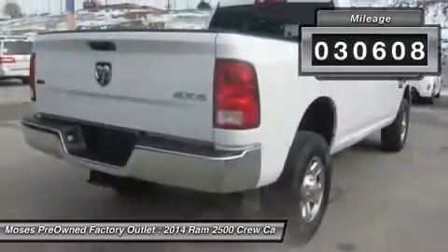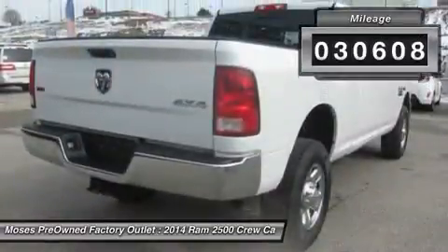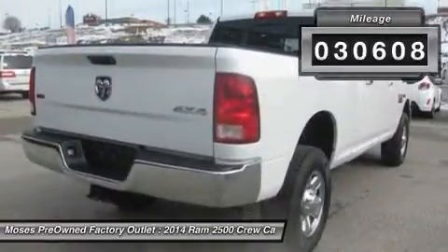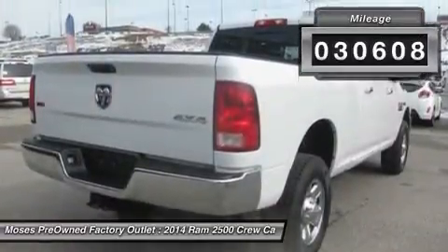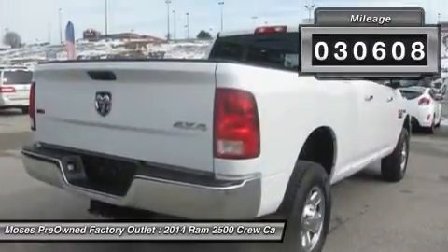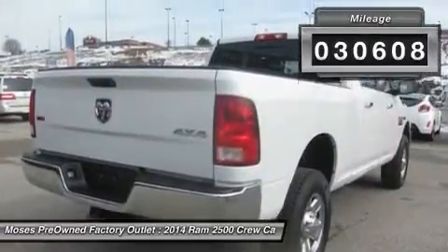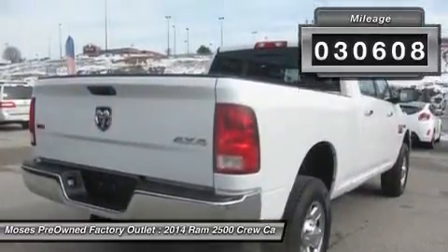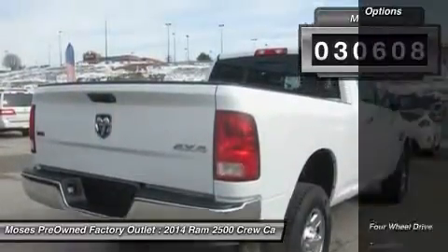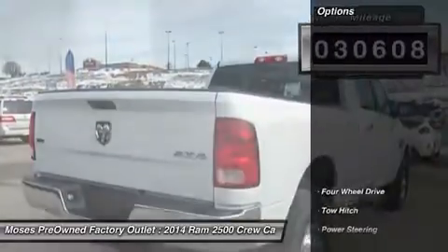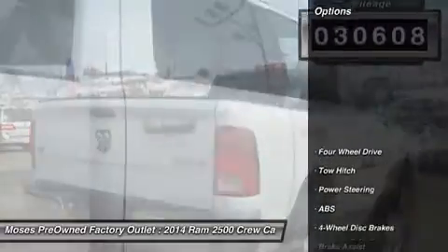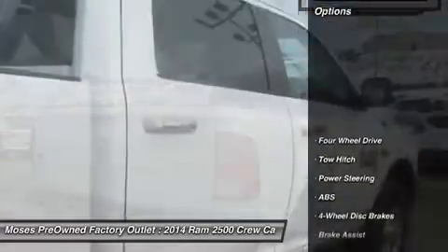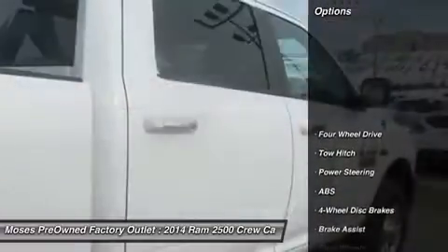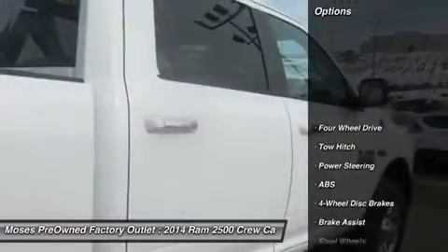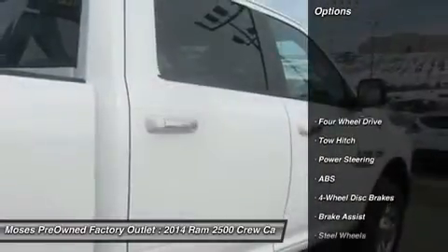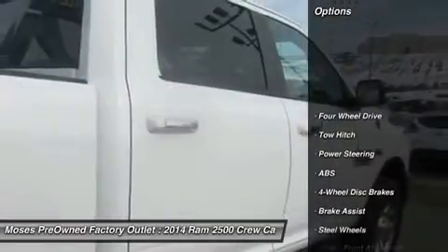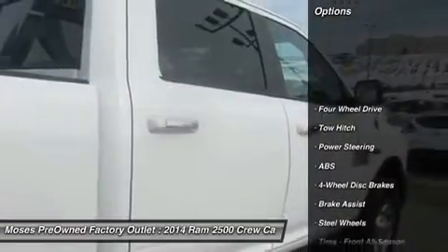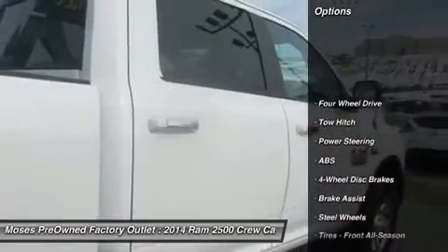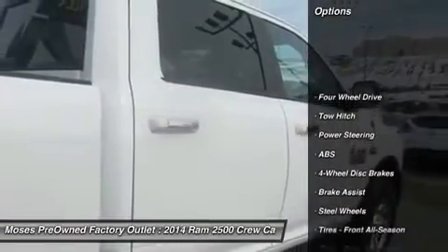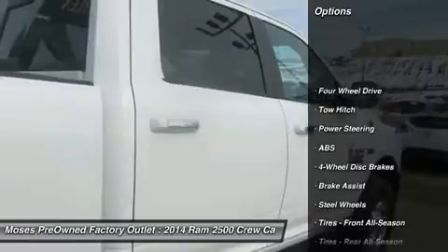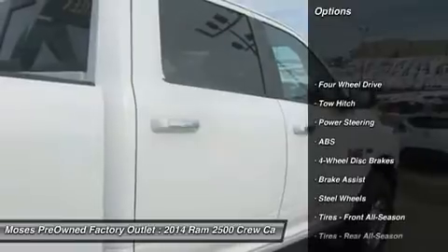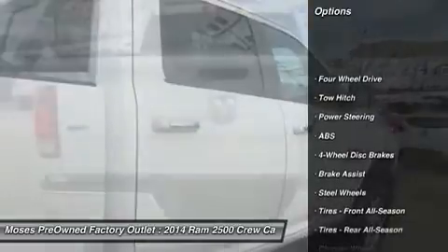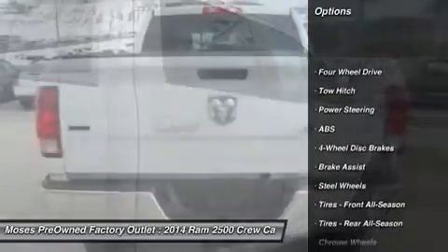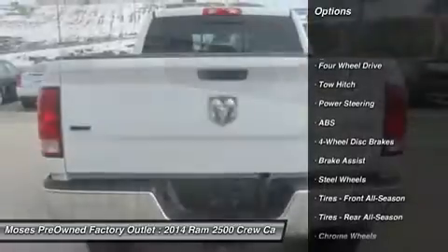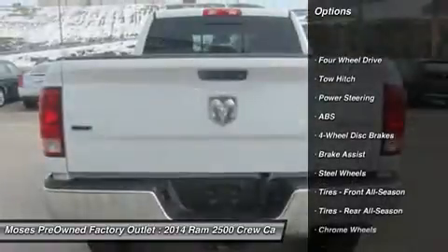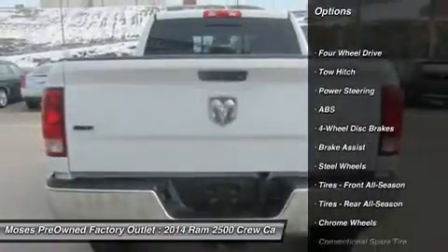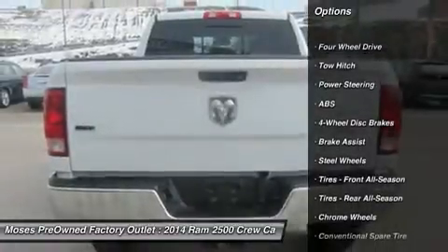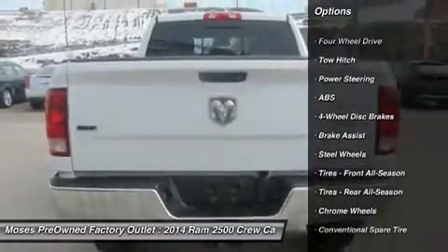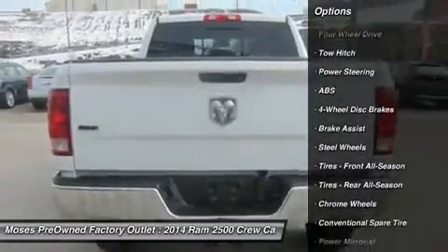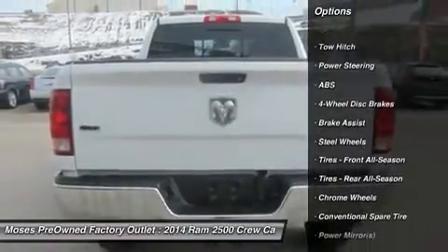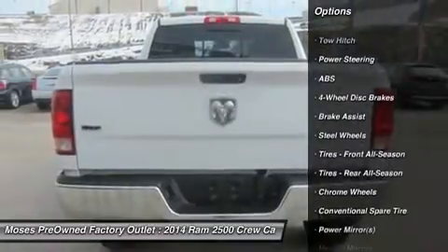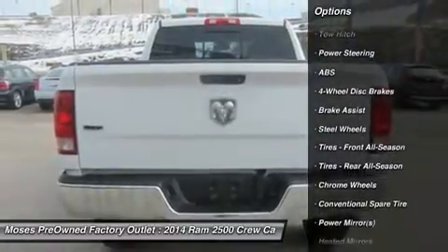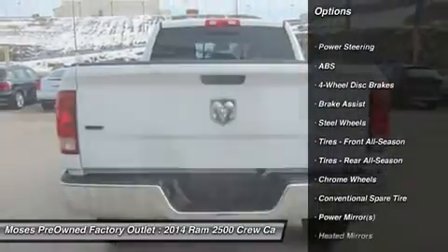Sometimes the fun doesn't begin until the pavement ends, which helps make the off-road ability of this Ram 2500 SLT so appealing.